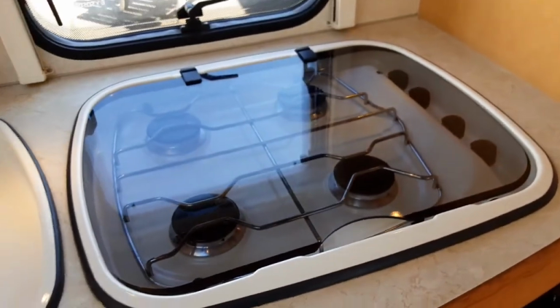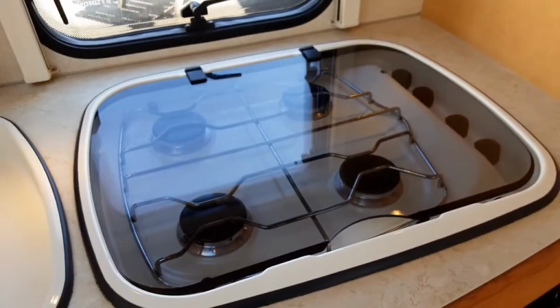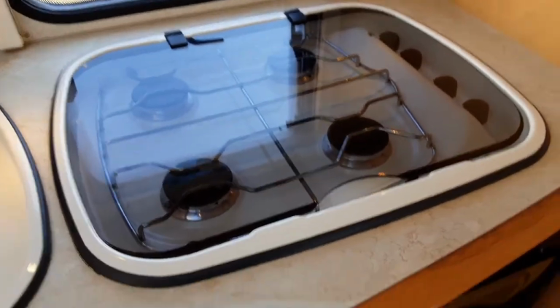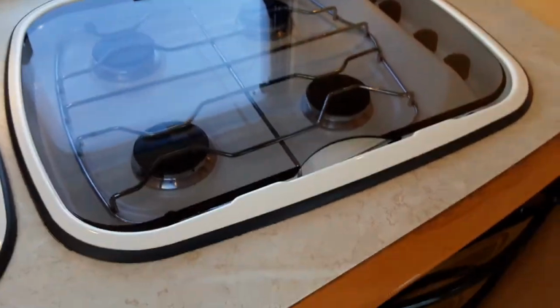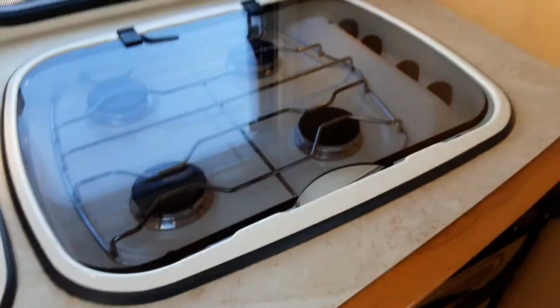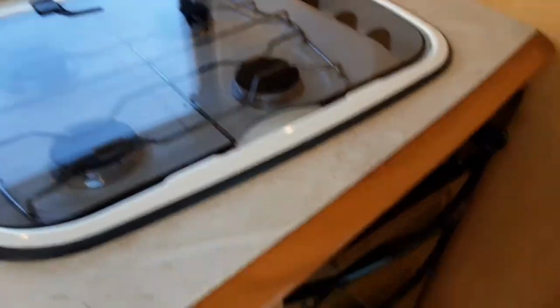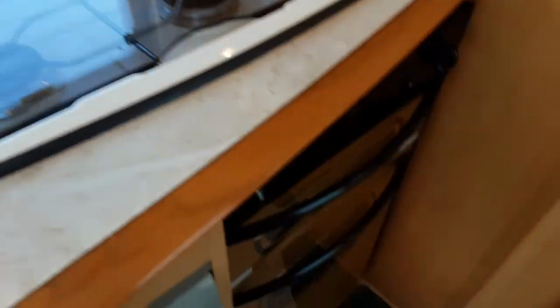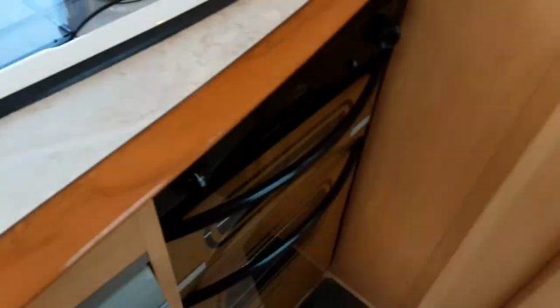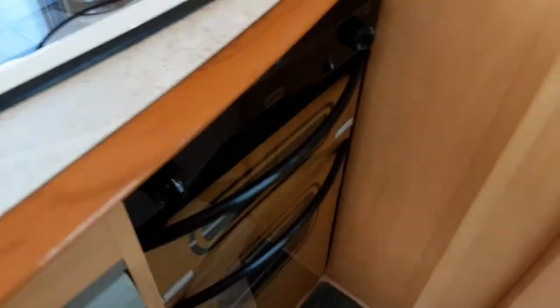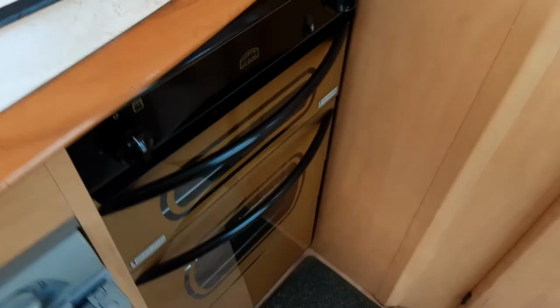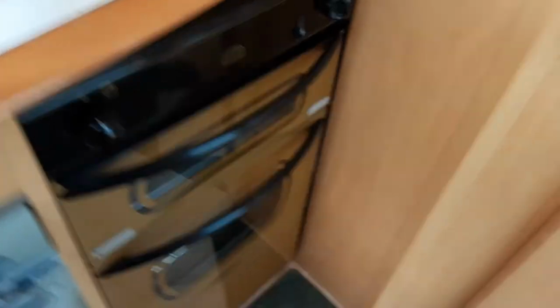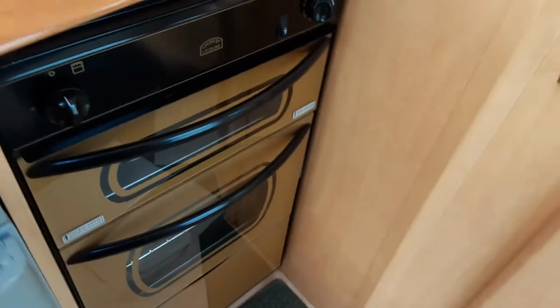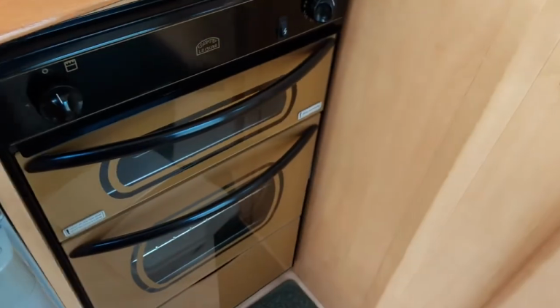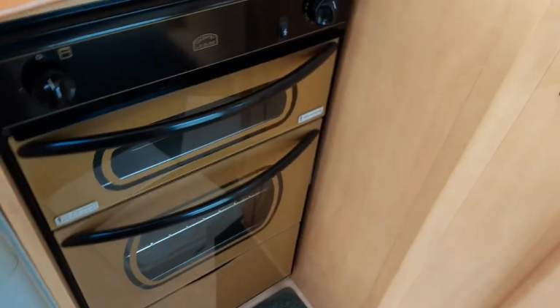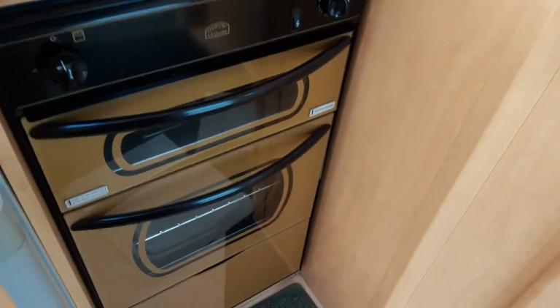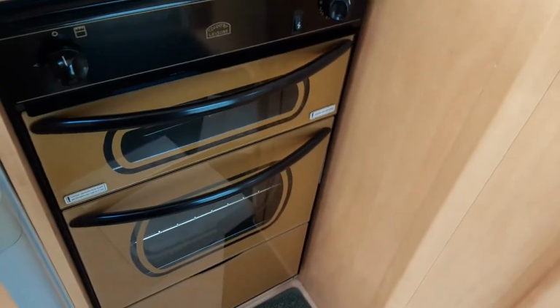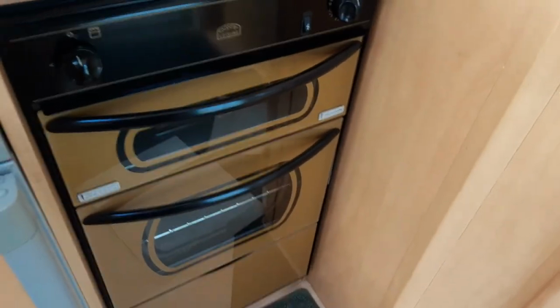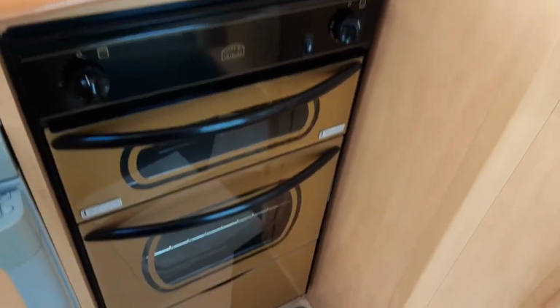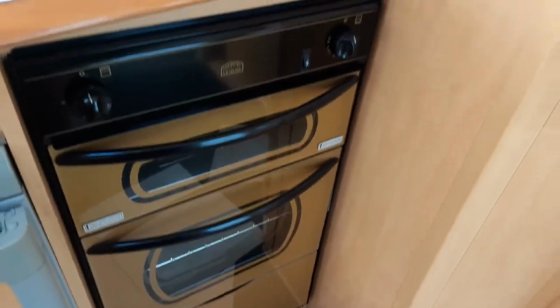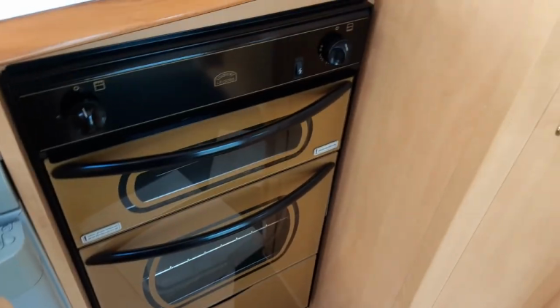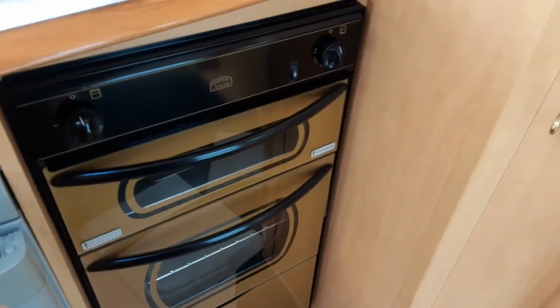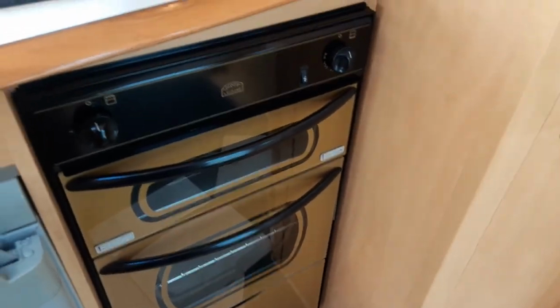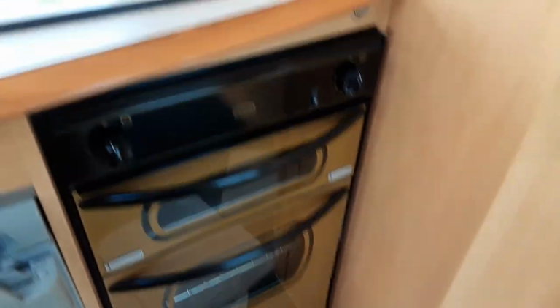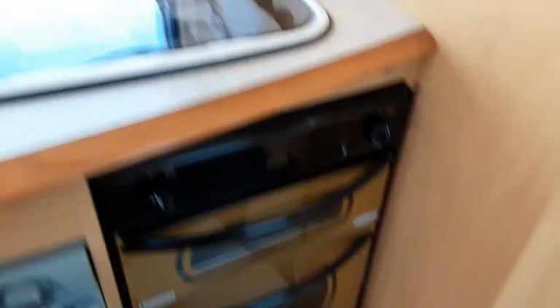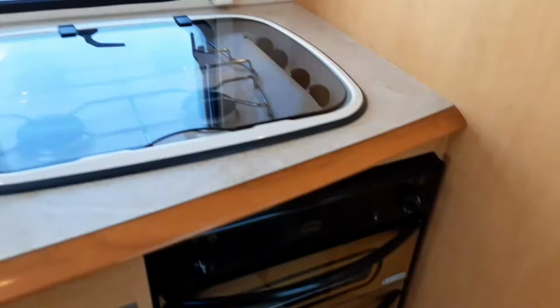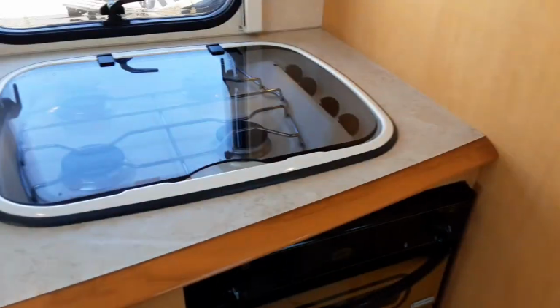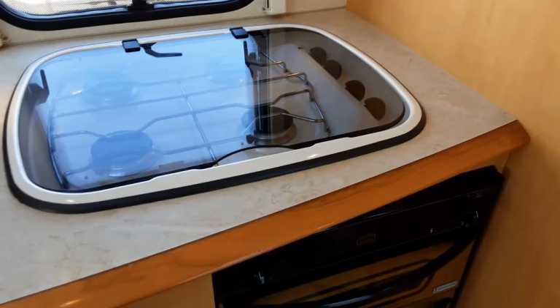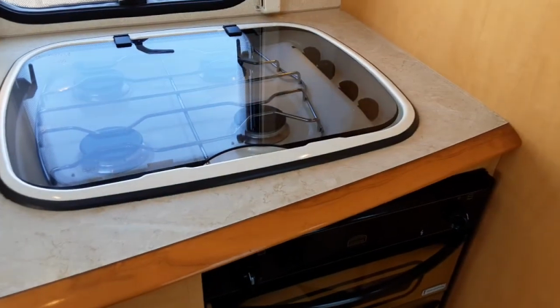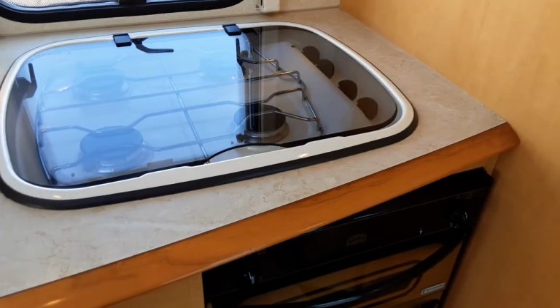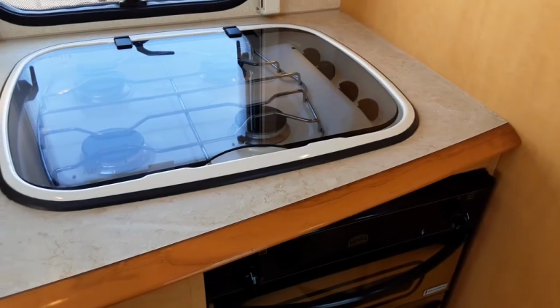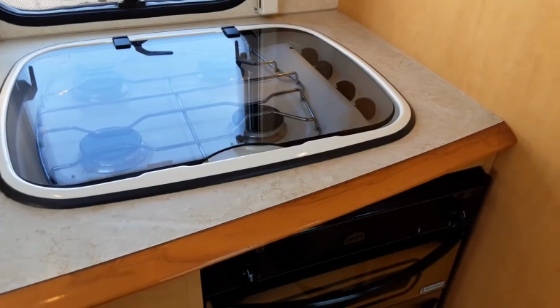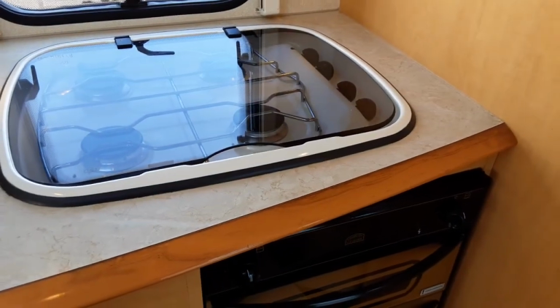The cooker, hob and grill all work very much the same as your household appliances — no differences at all there.